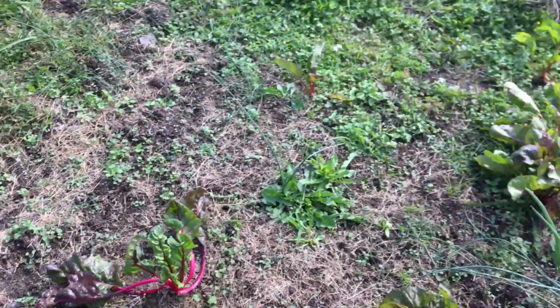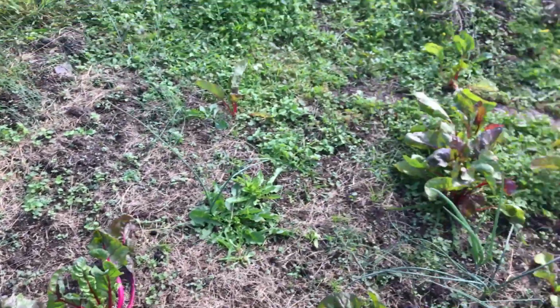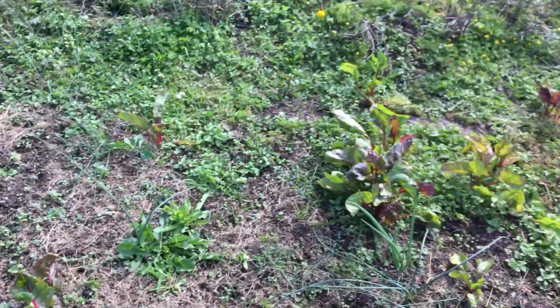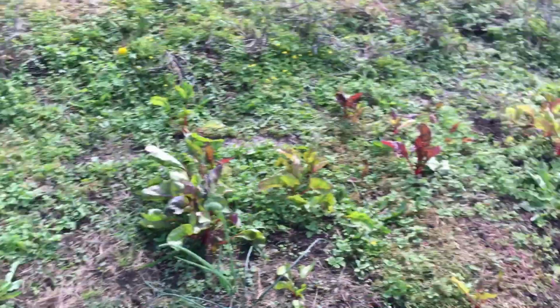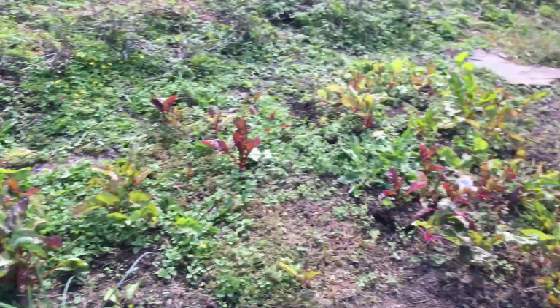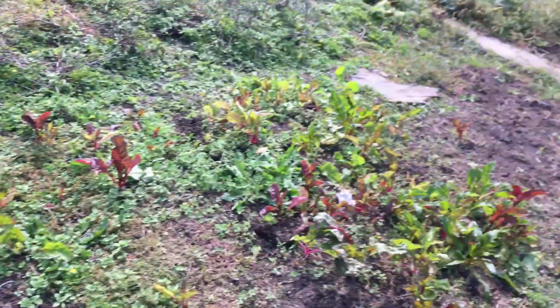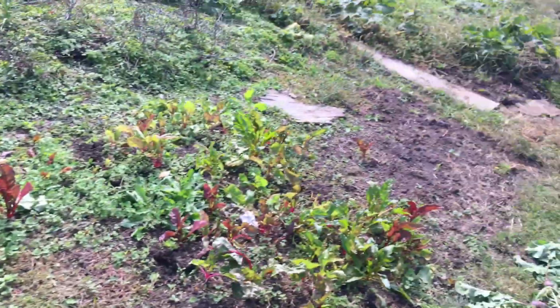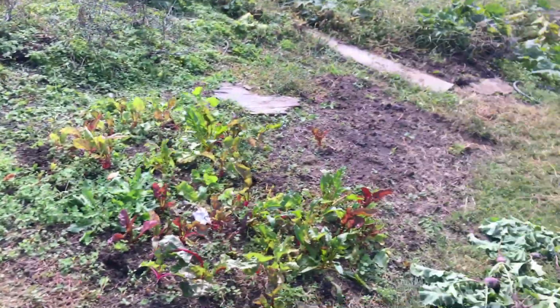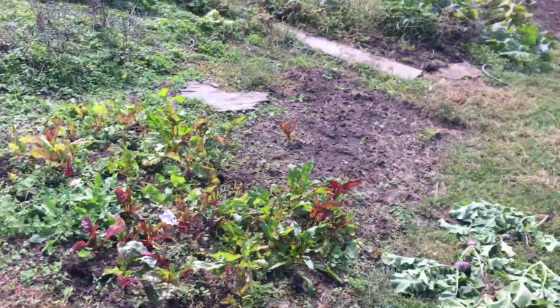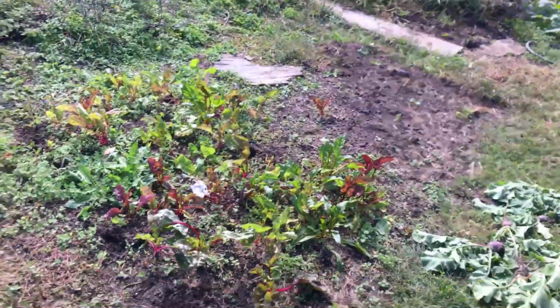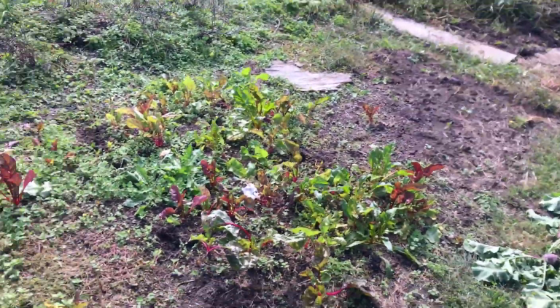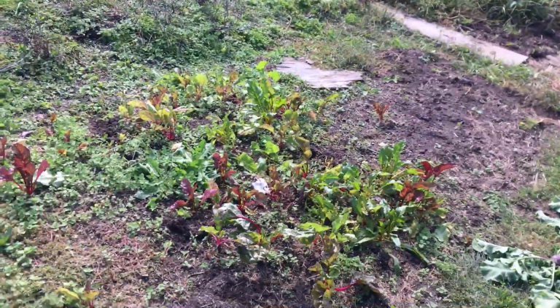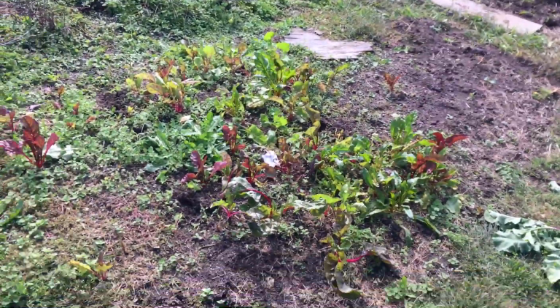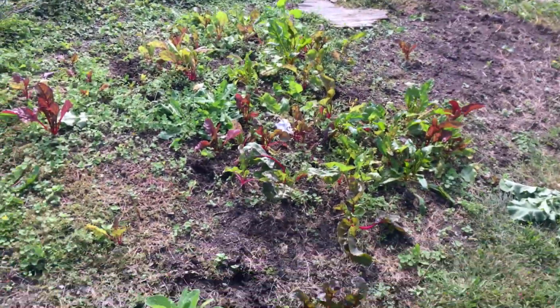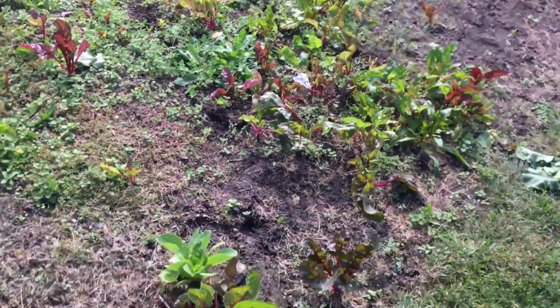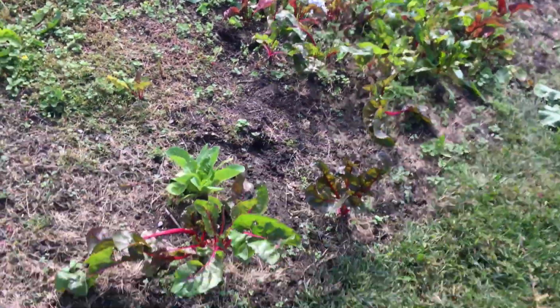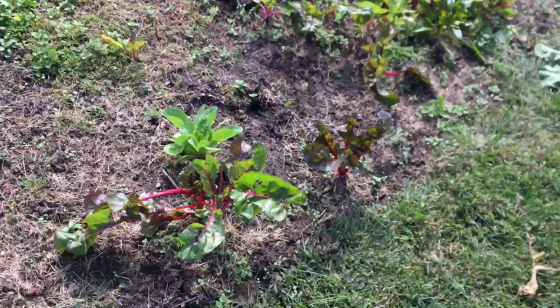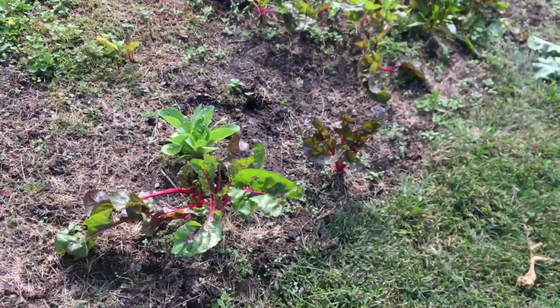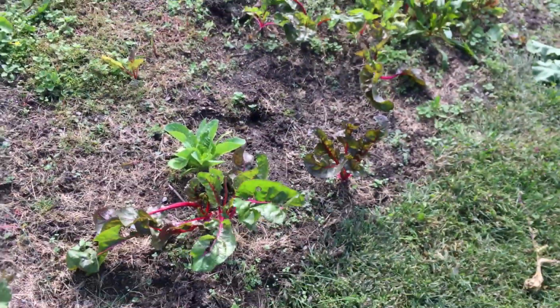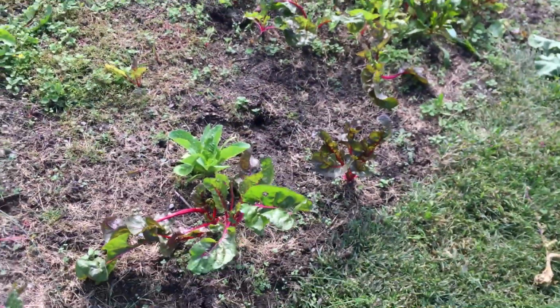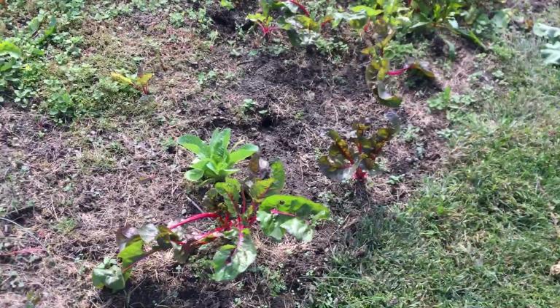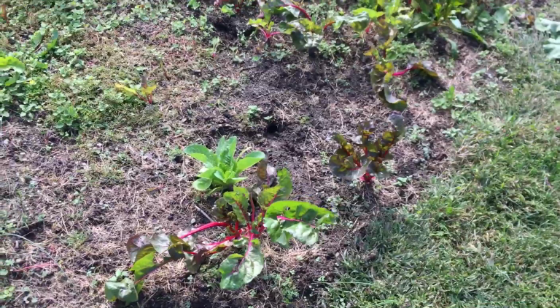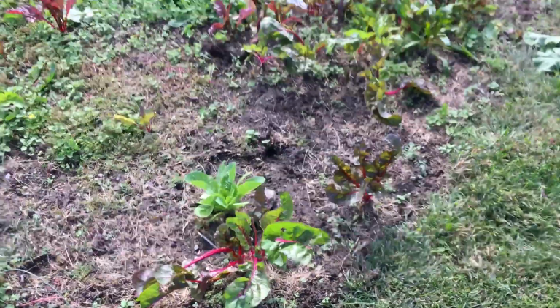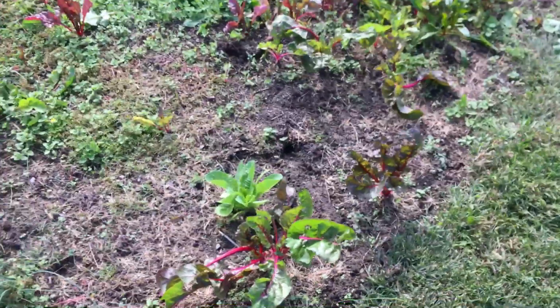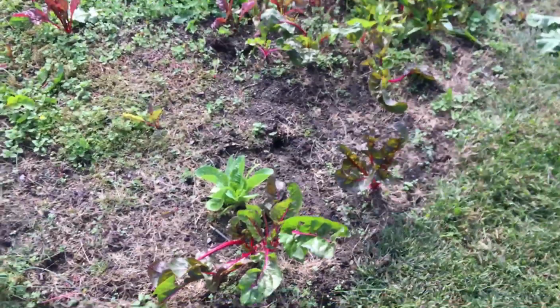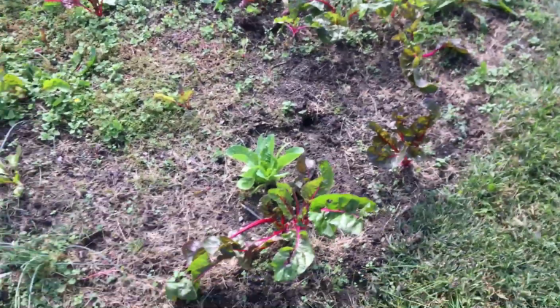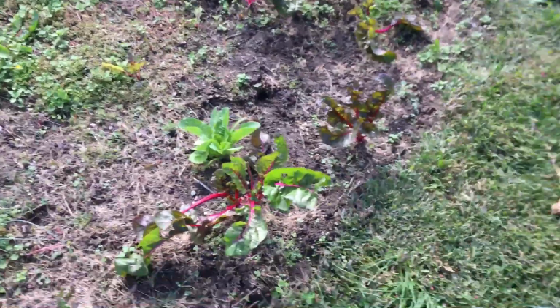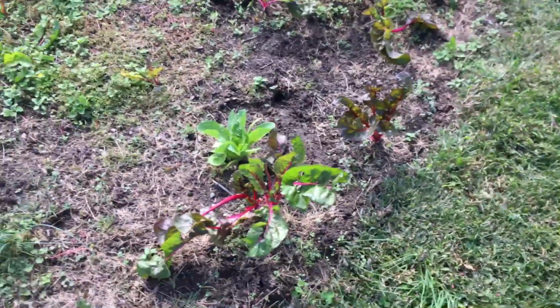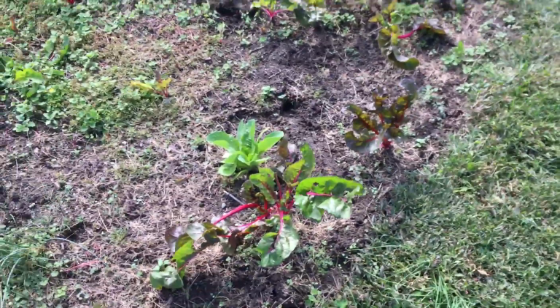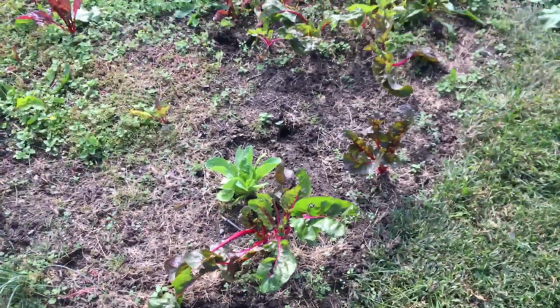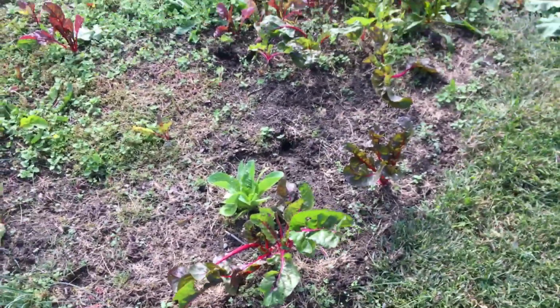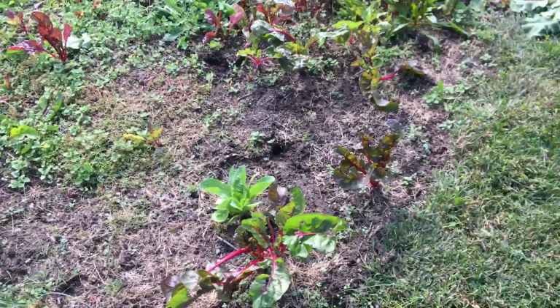All right folks, you've got a chance to get out there even in the autumn and grow your own food.